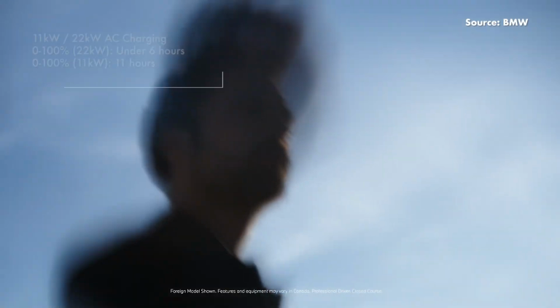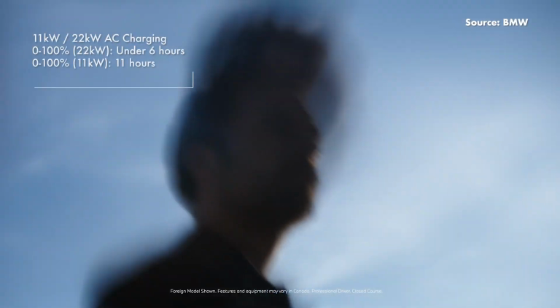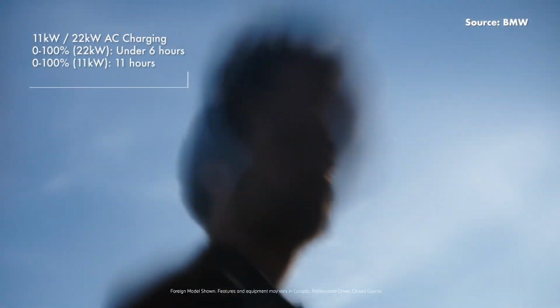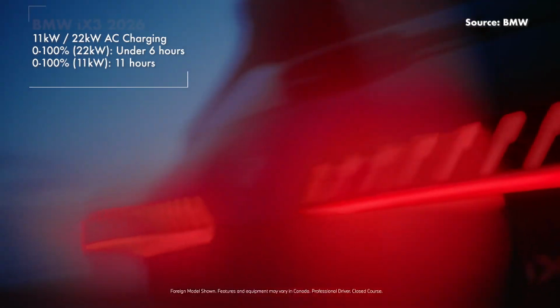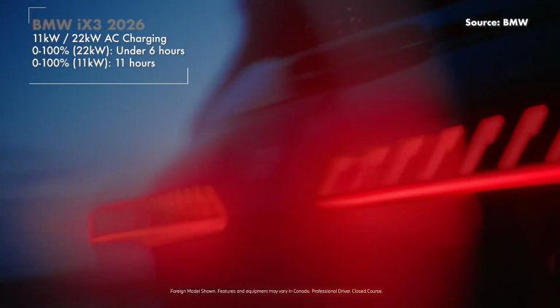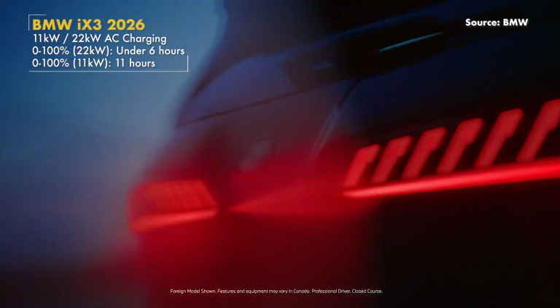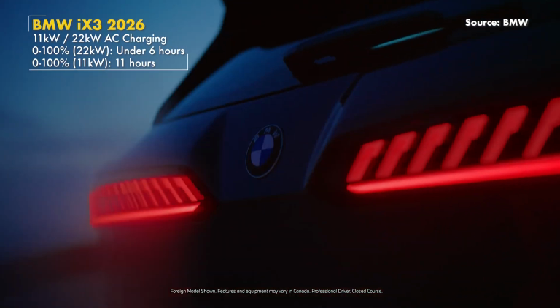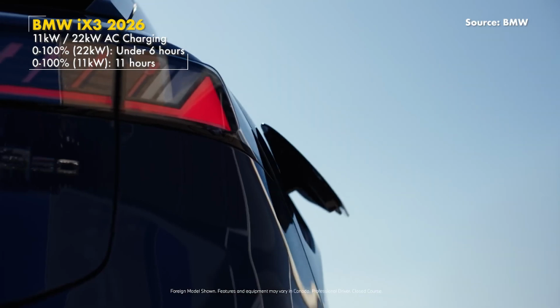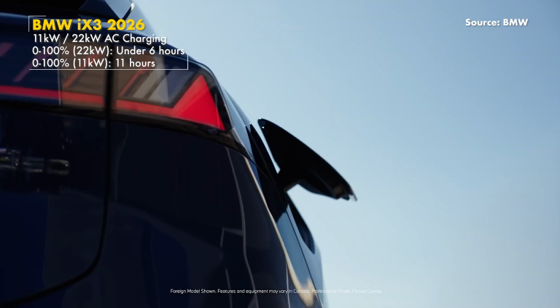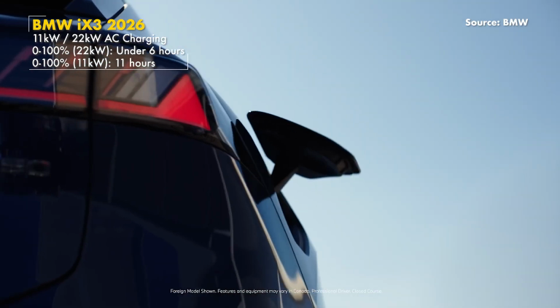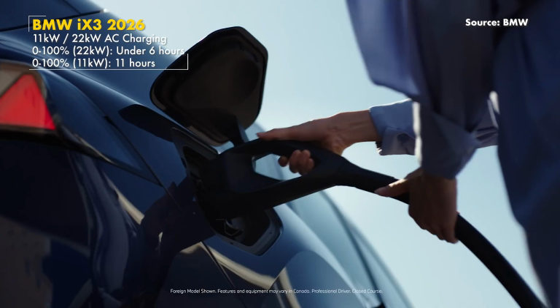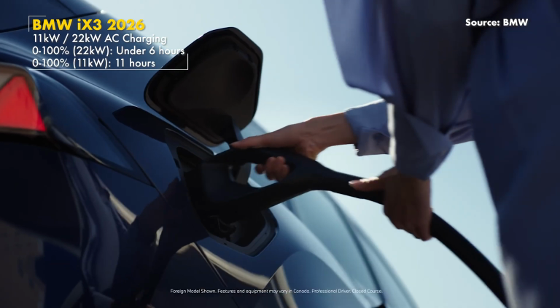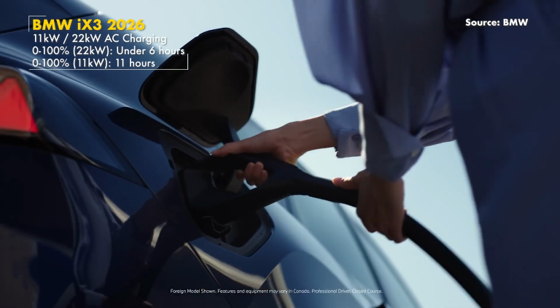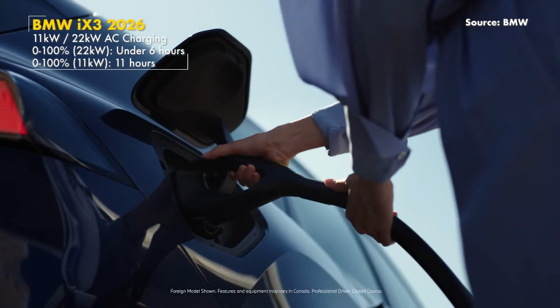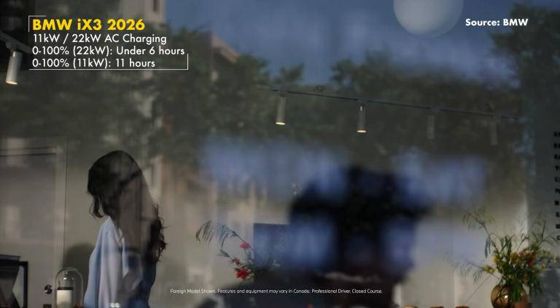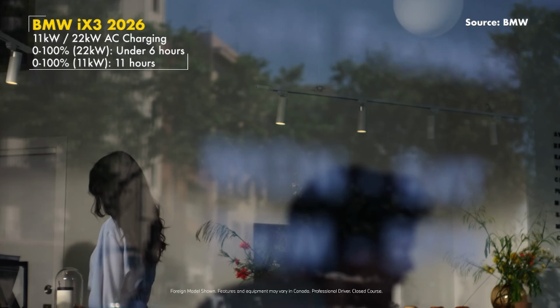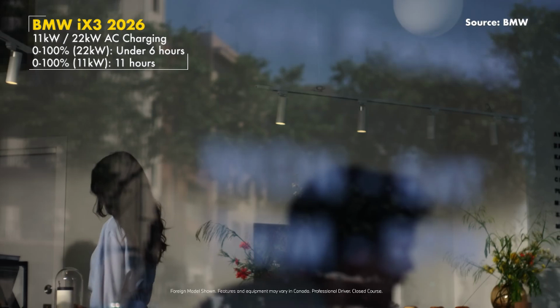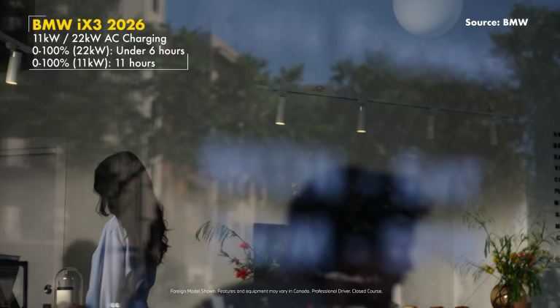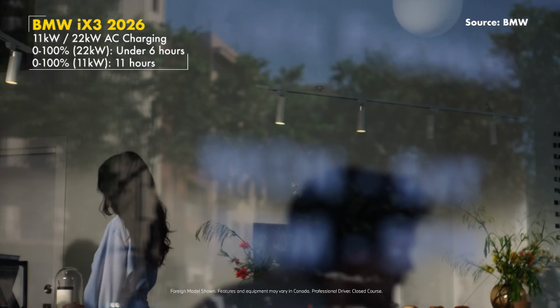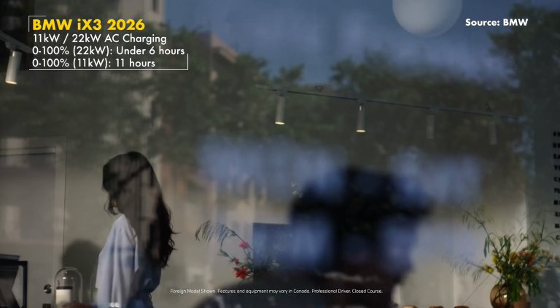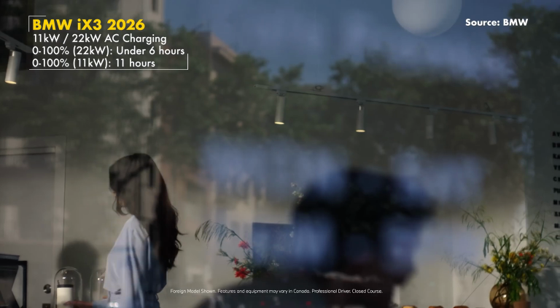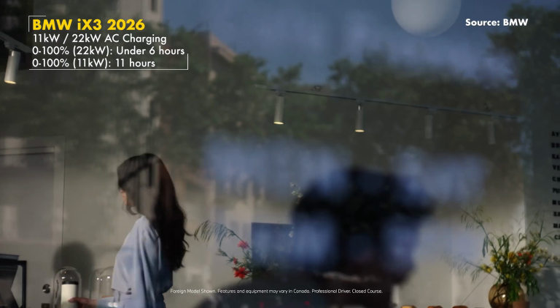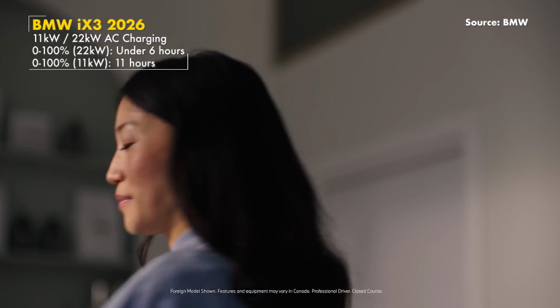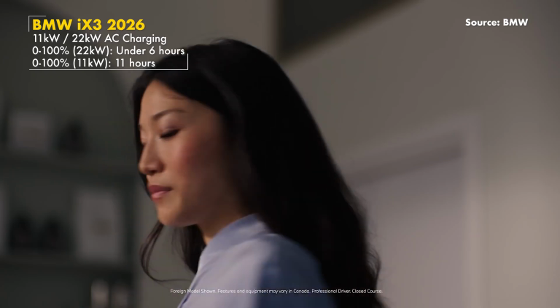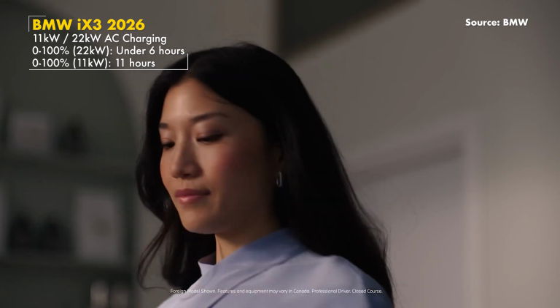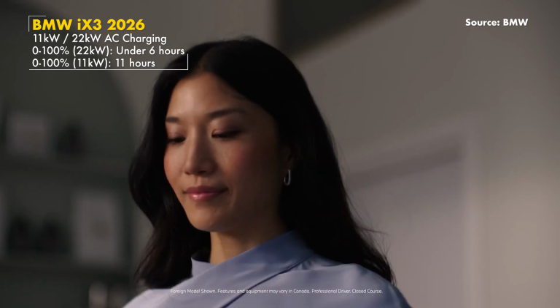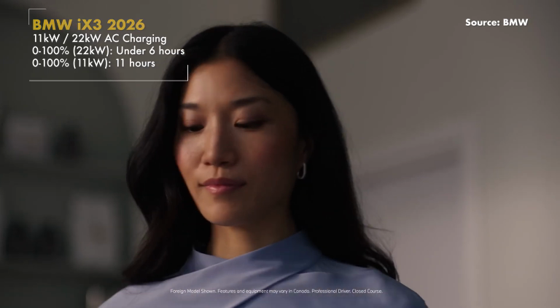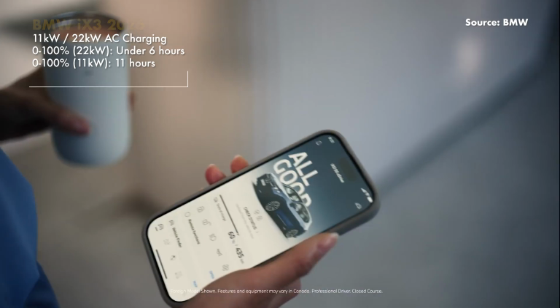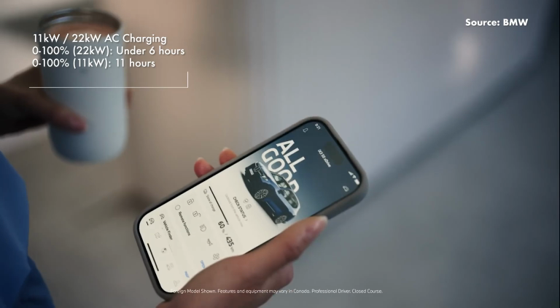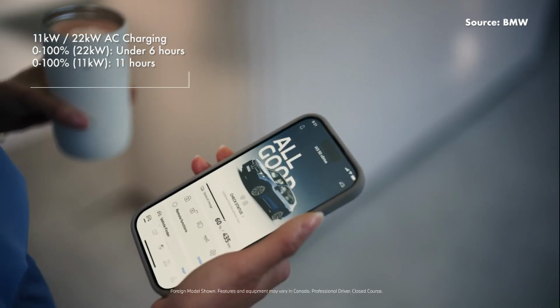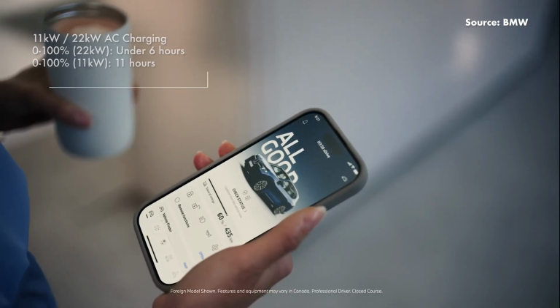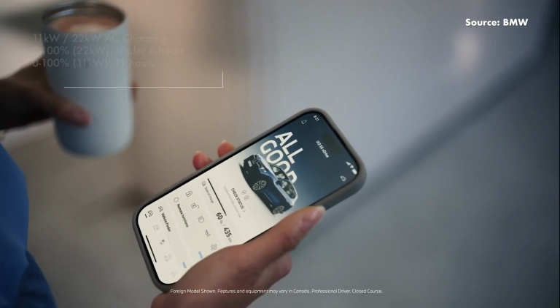In terms of AC charging, it's available in both 11 kW and 22 kW depending on the equipment level and market.